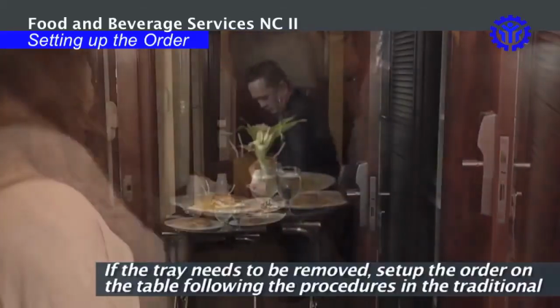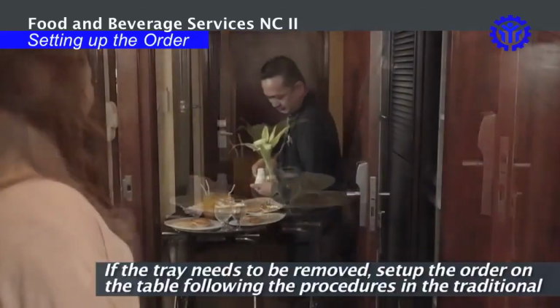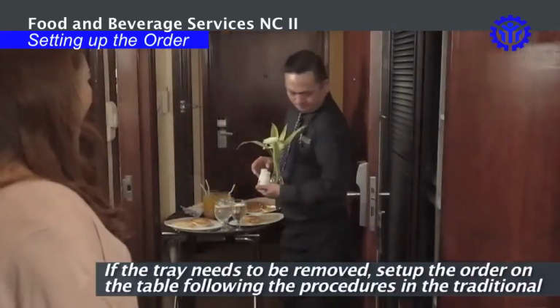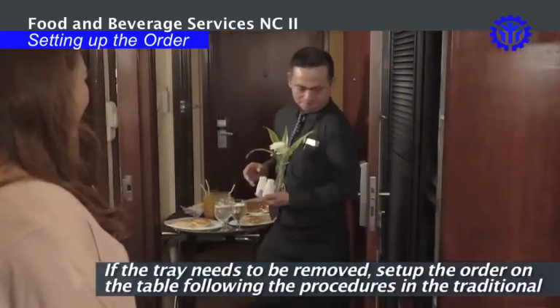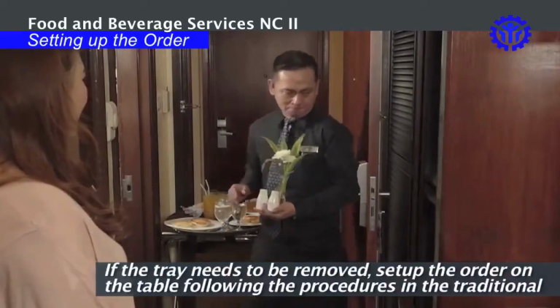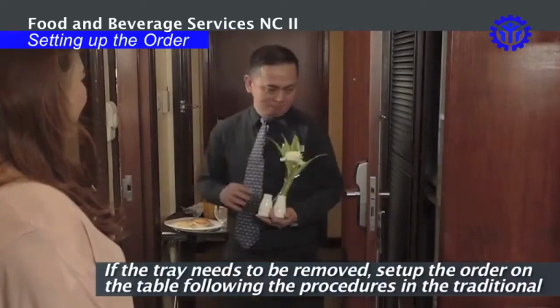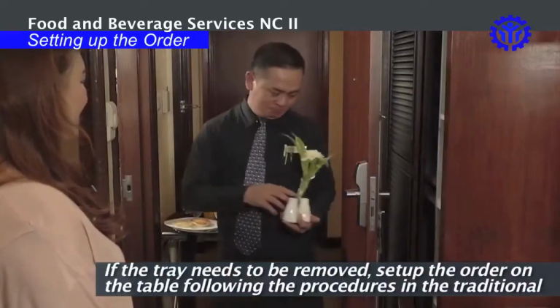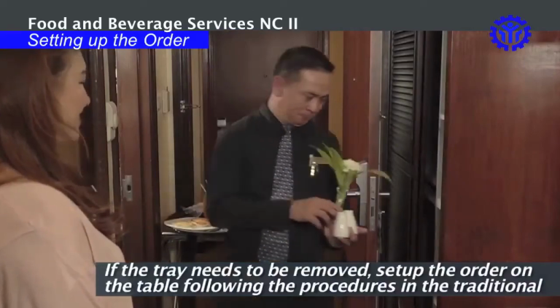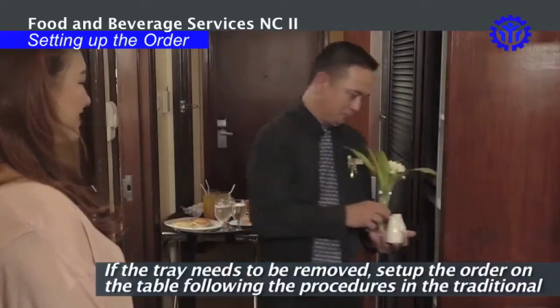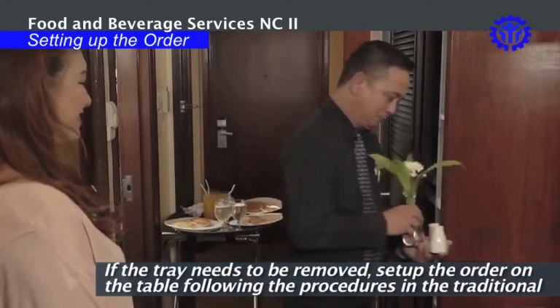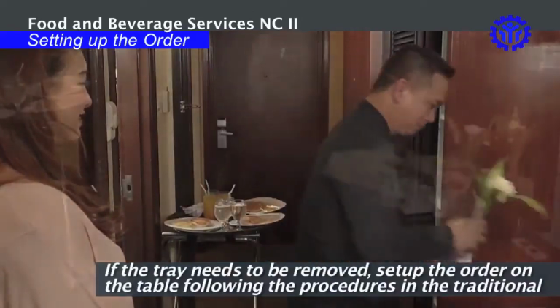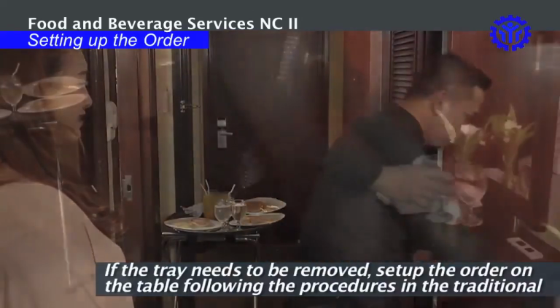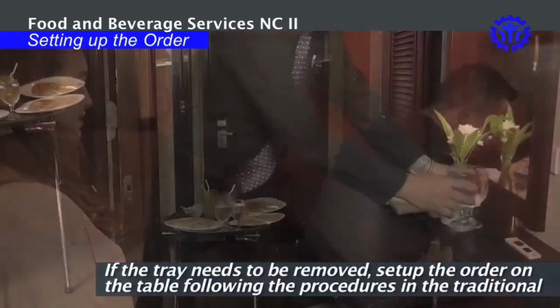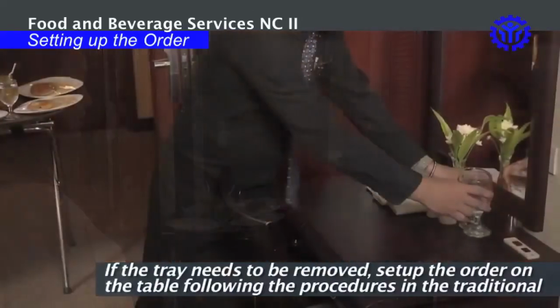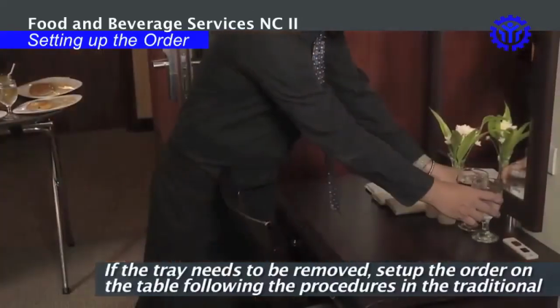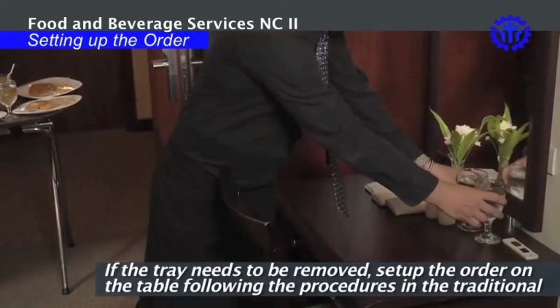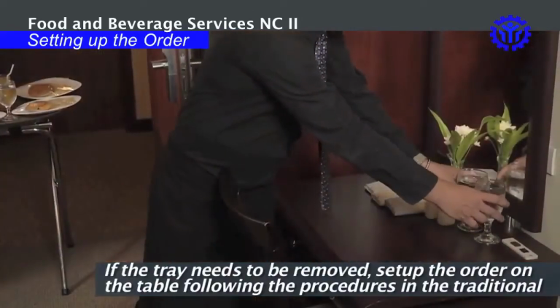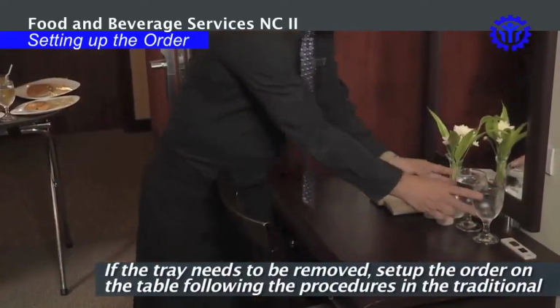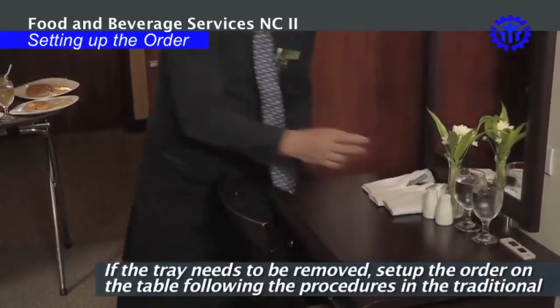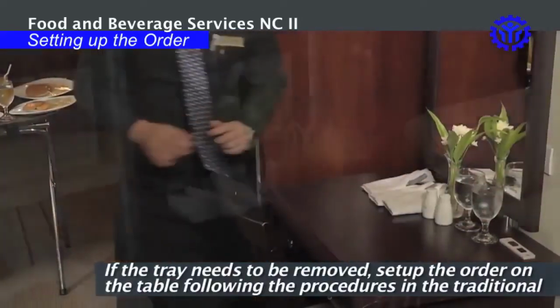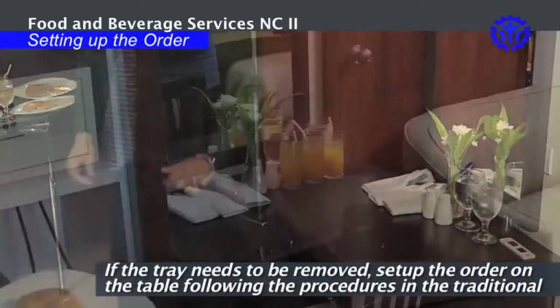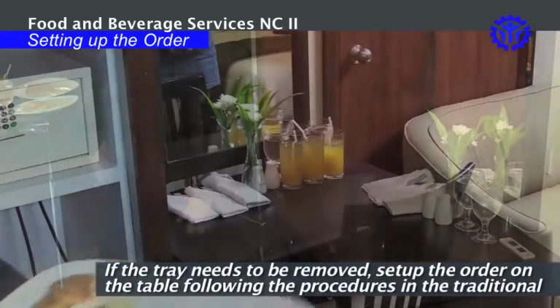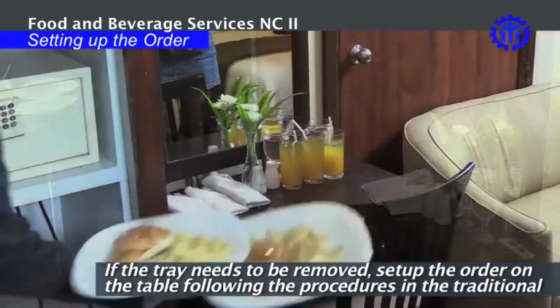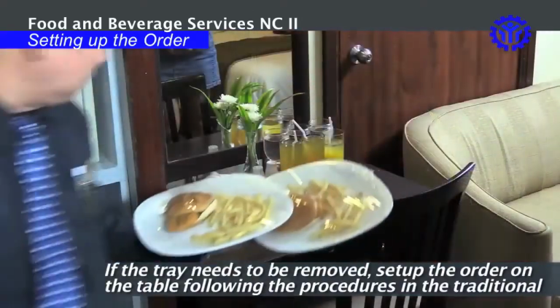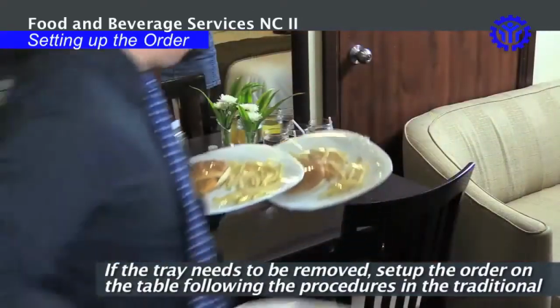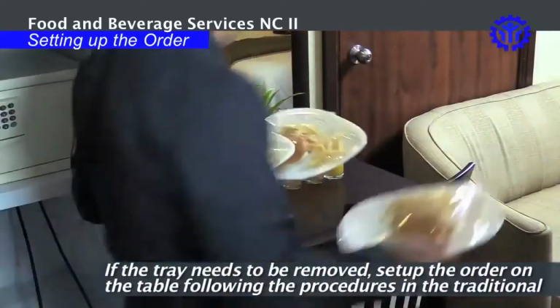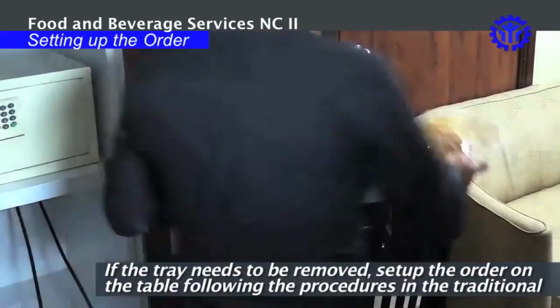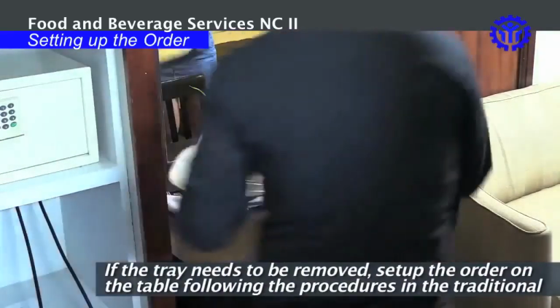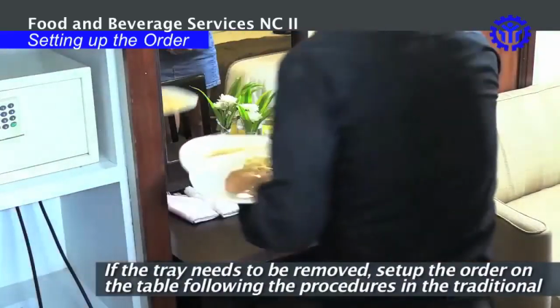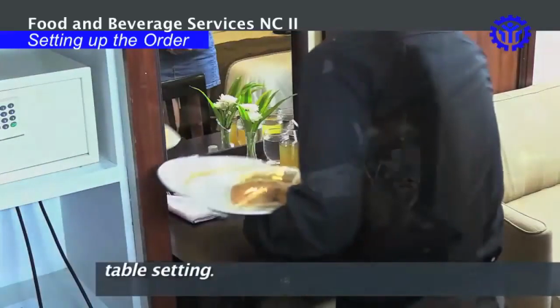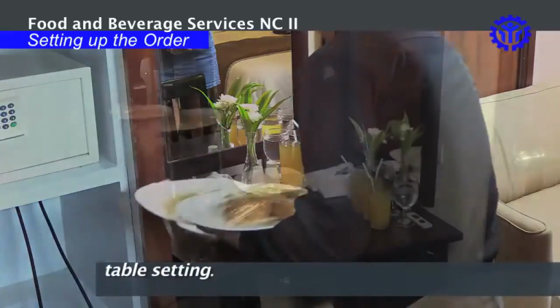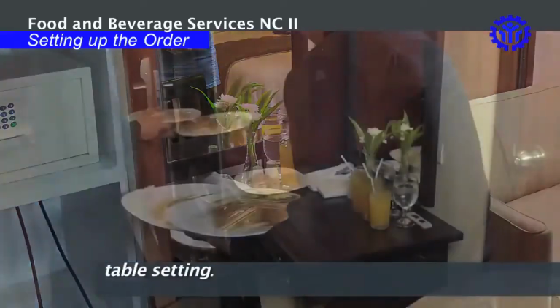If the tray needs to be removed, set up the order on the table, following the procedures in the traditional table setting.